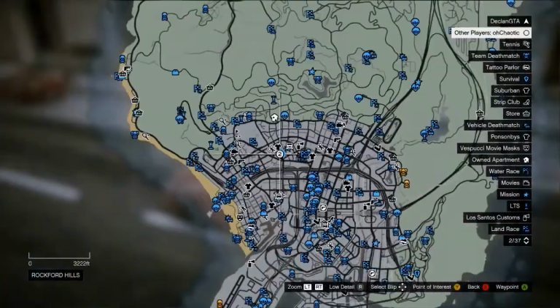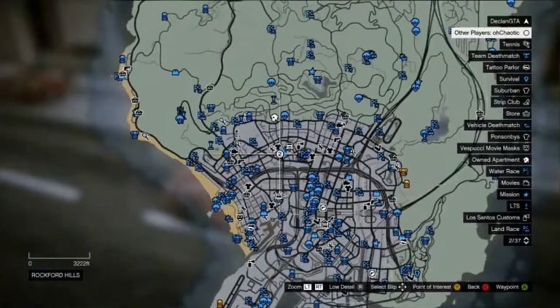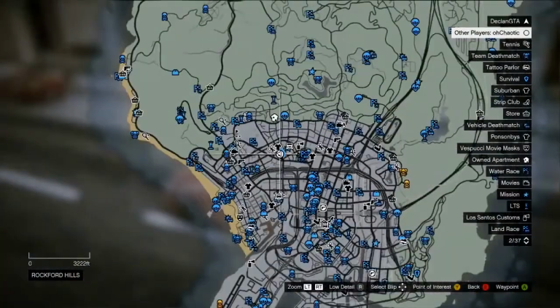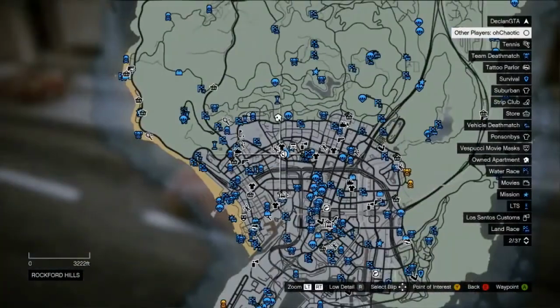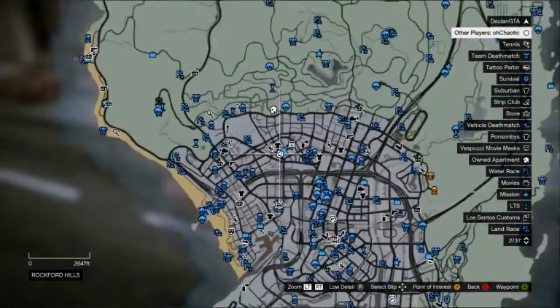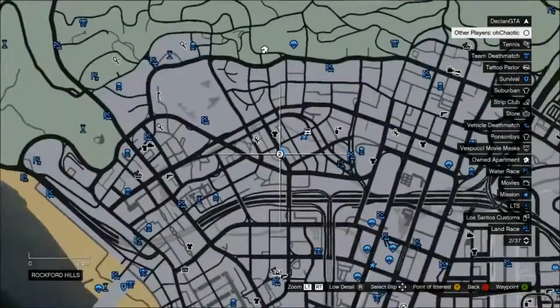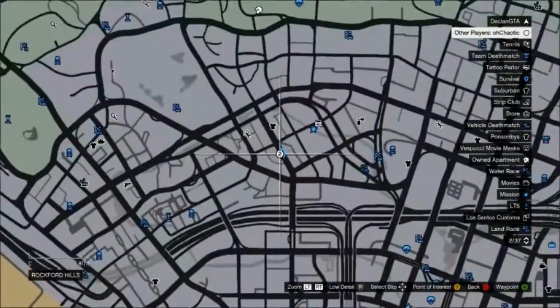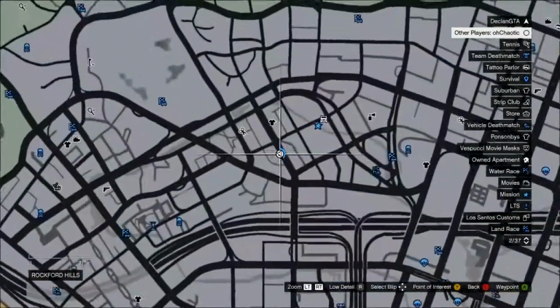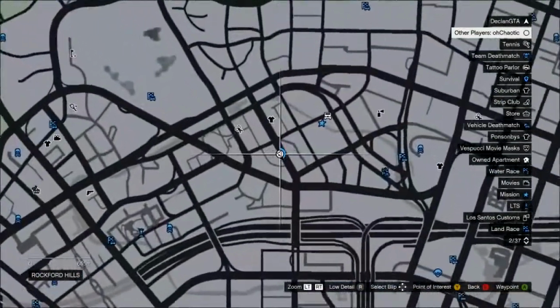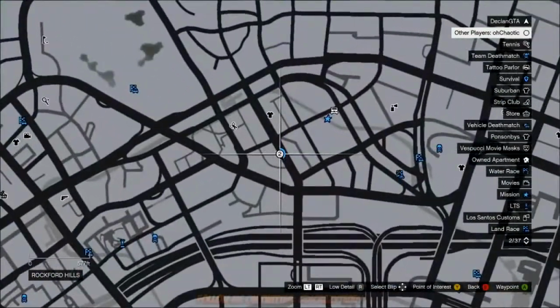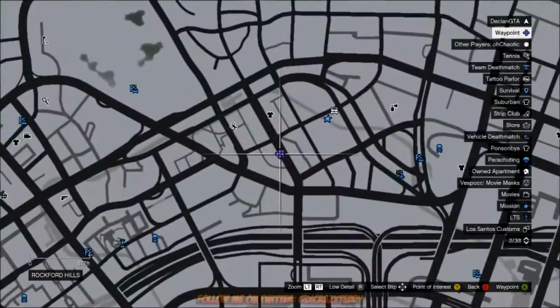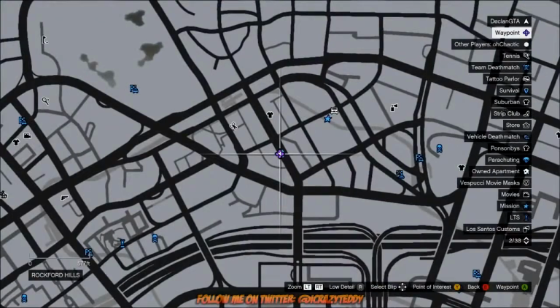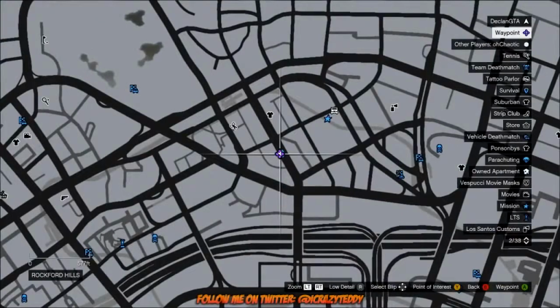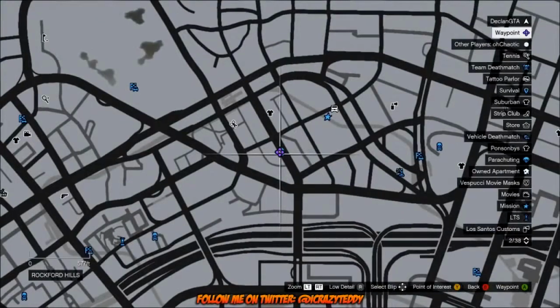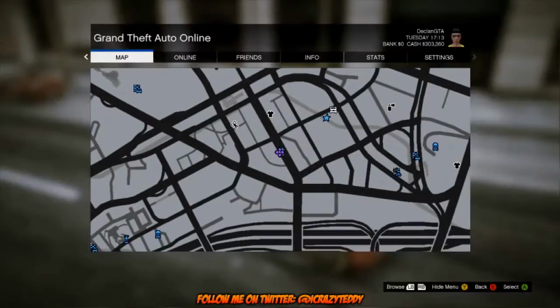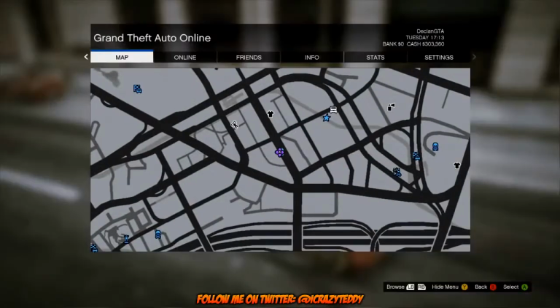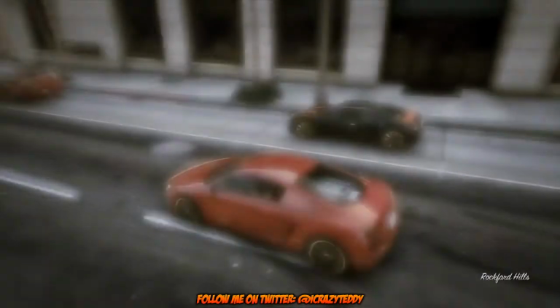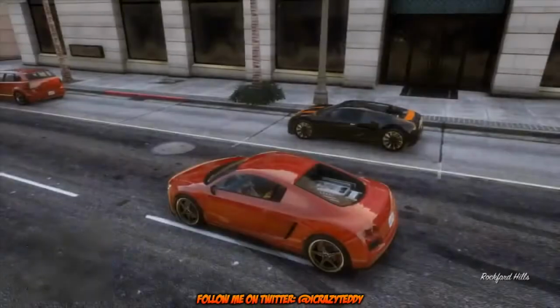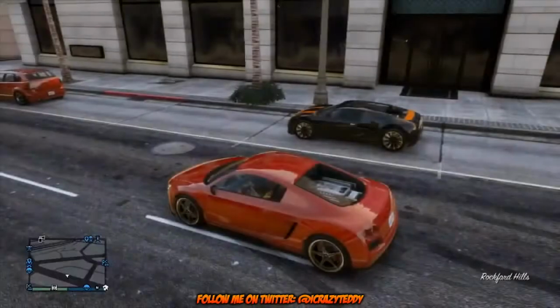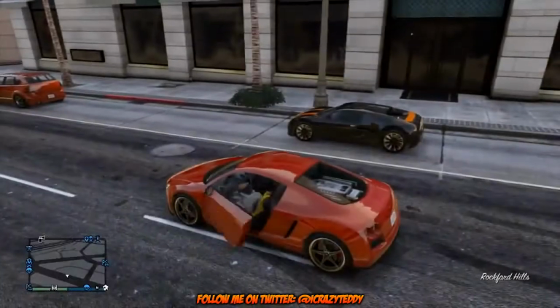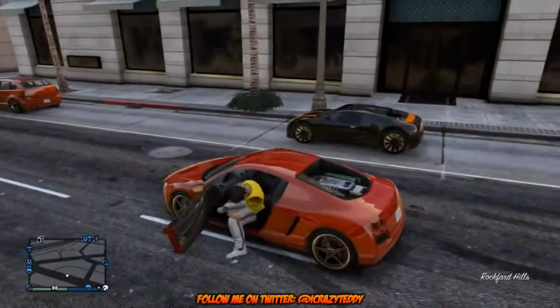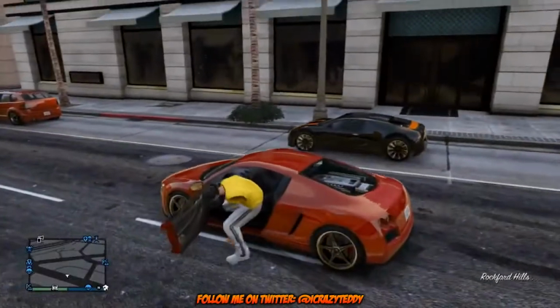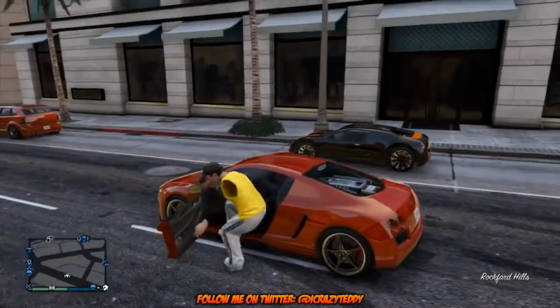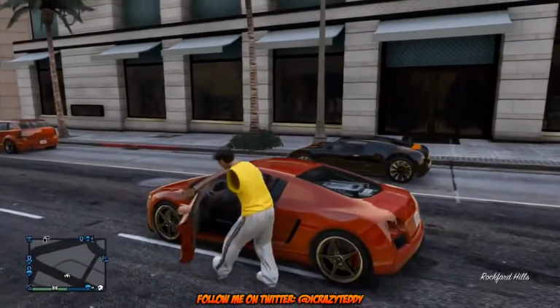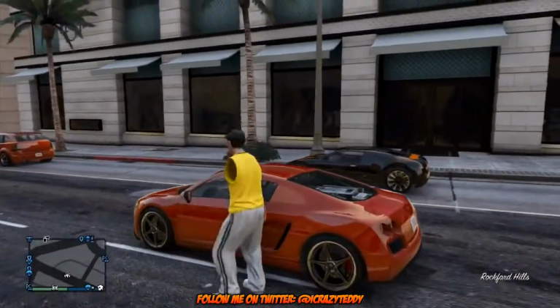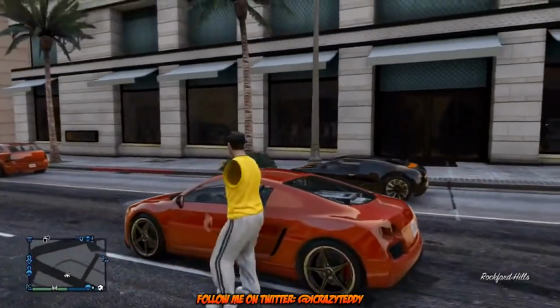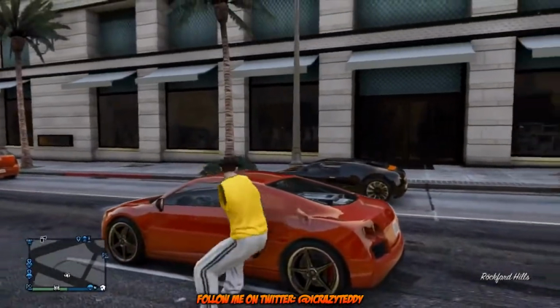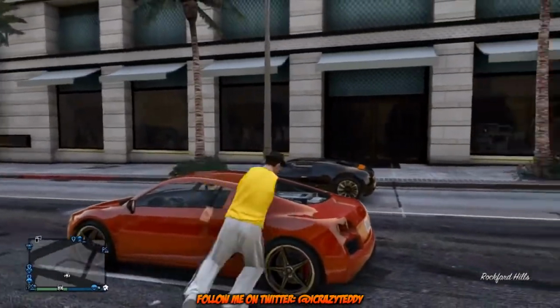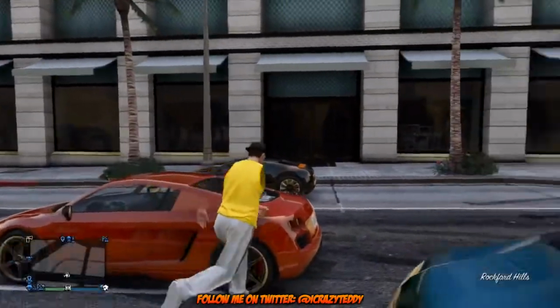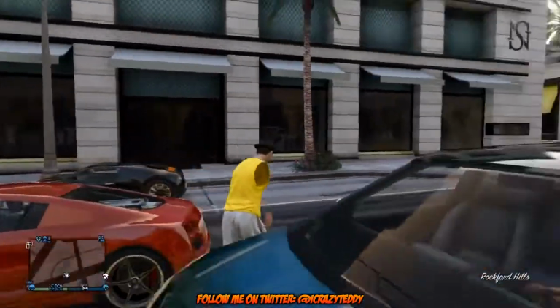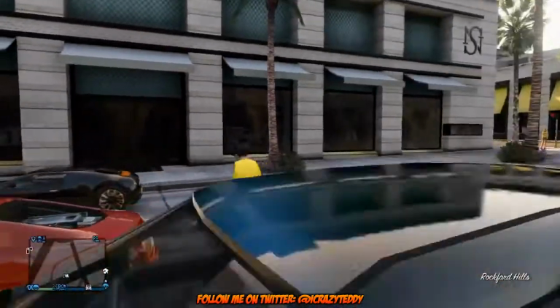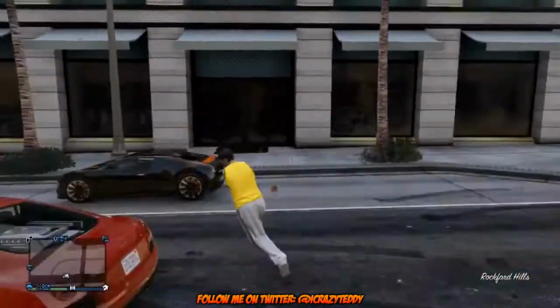What you're going to want to do is come exactly here on the map — just make your way here — and as you guys can see, there is the Trufade Adder.